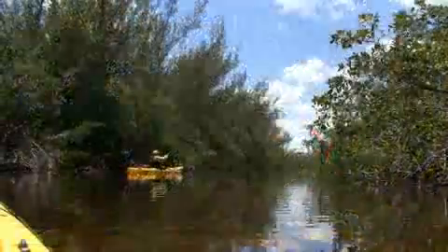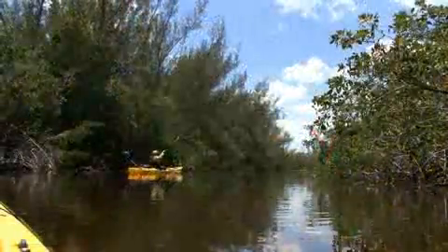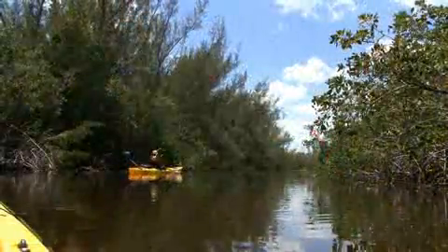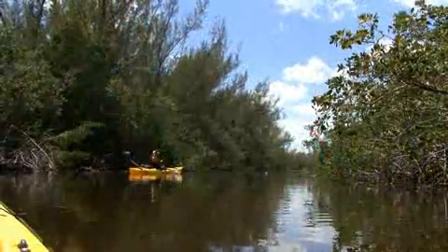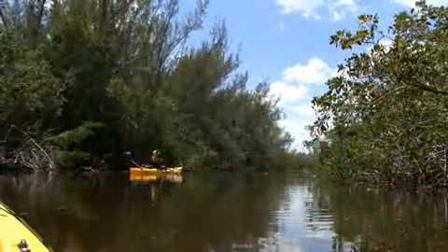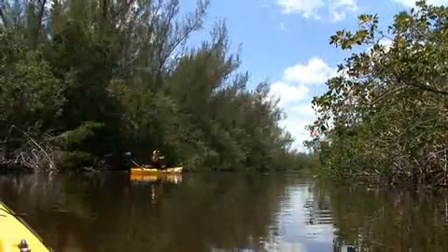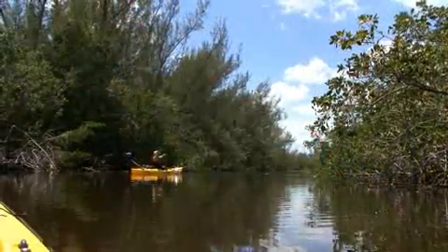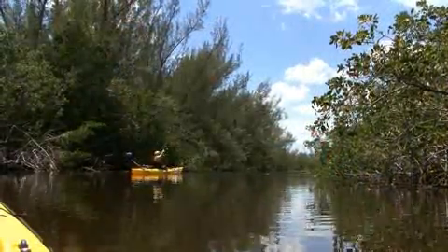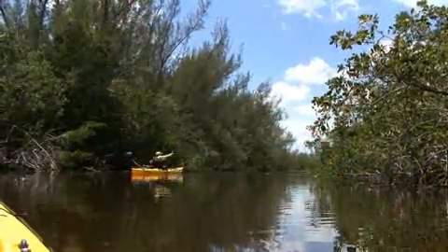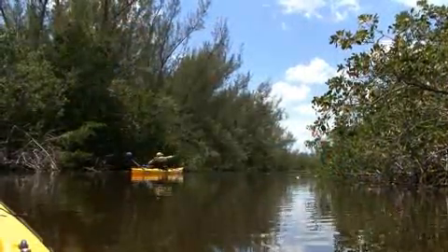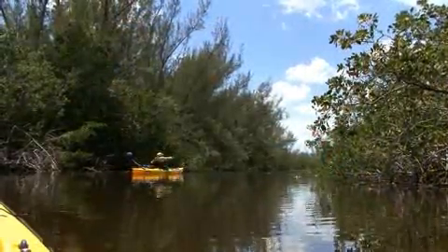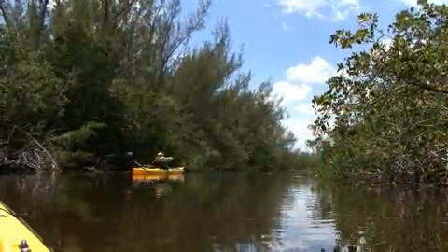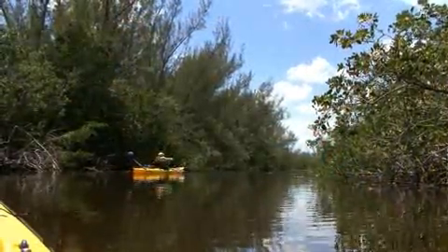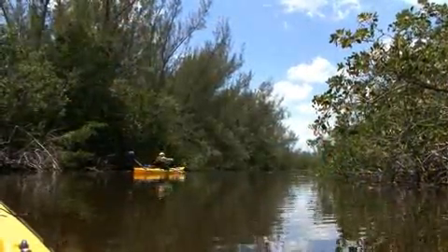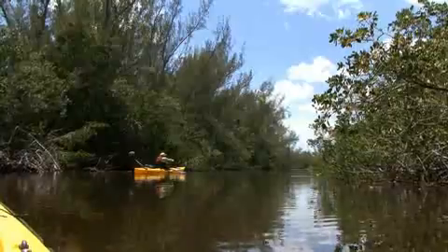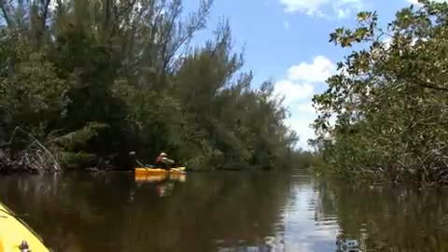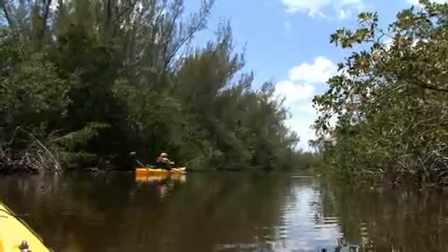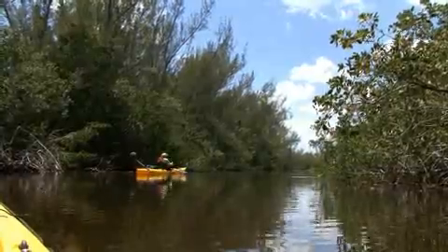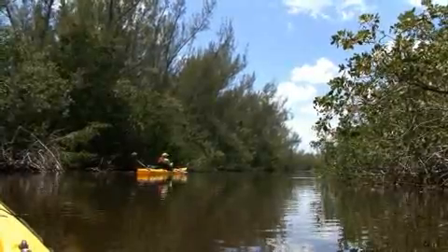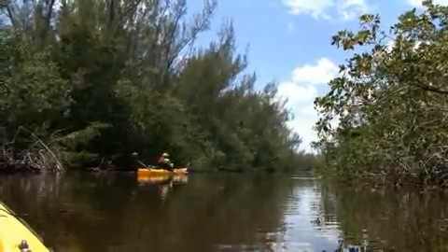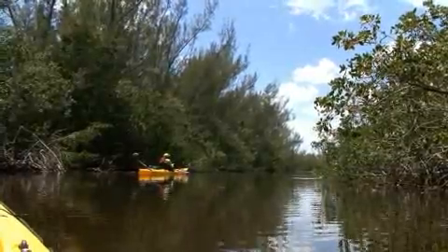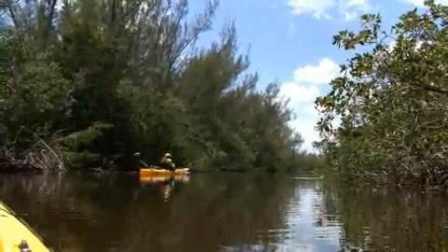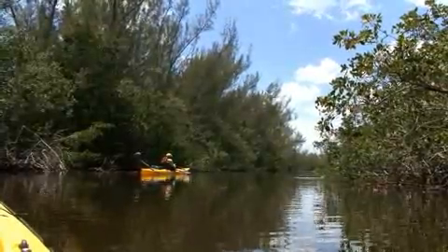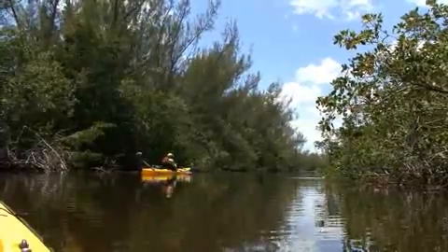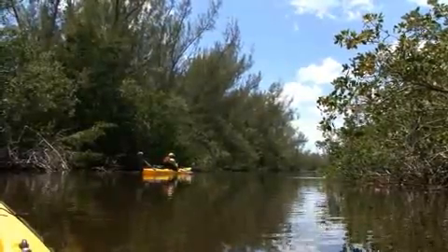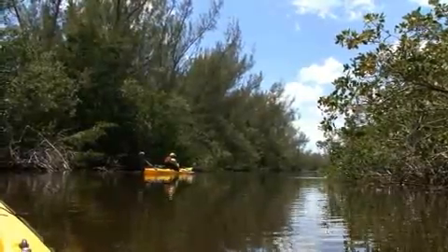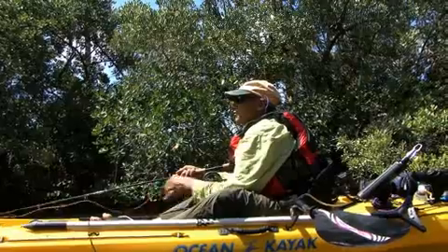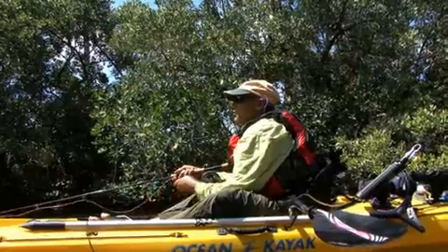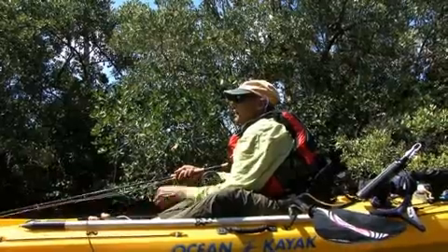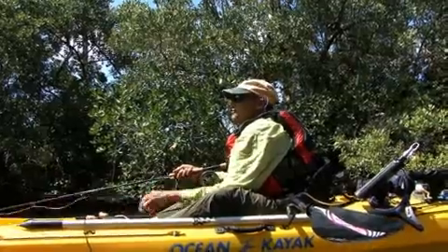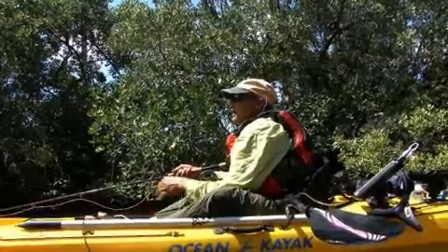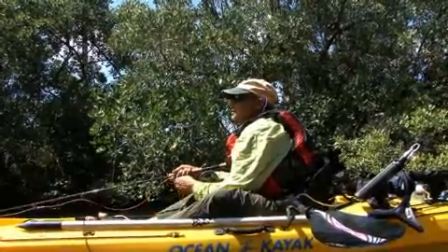People that get started — maybe they're fly fishermen already and they decide to get a kayak — I think one of the problems they have is casting.